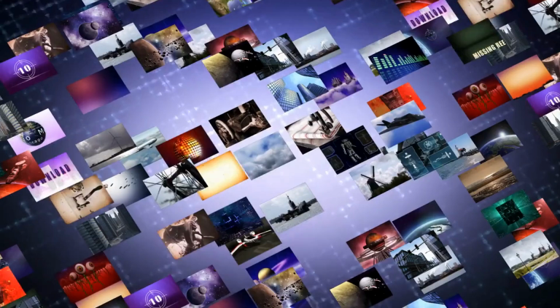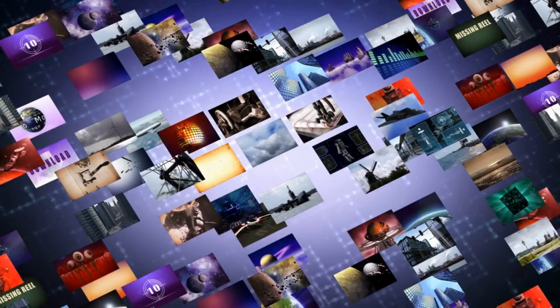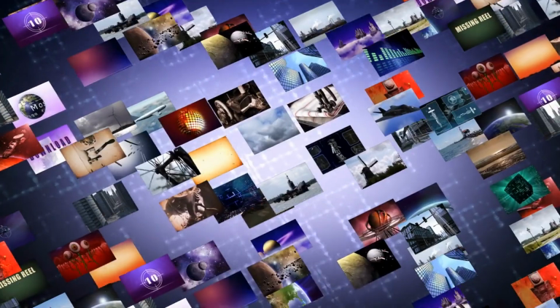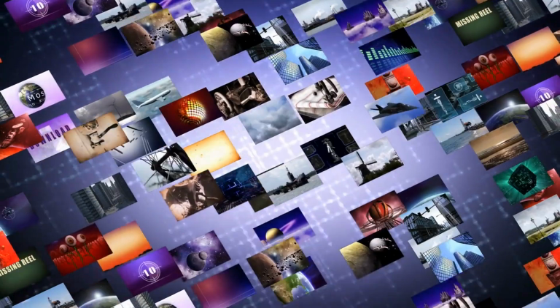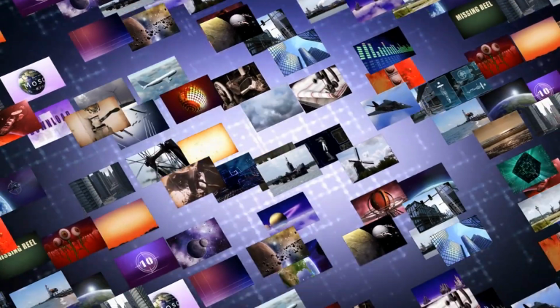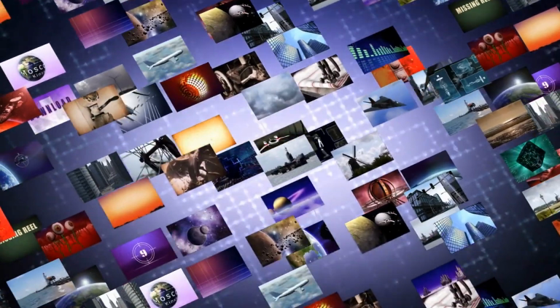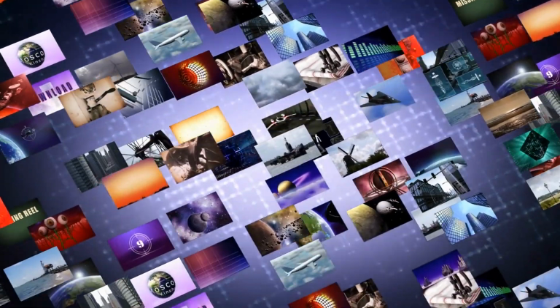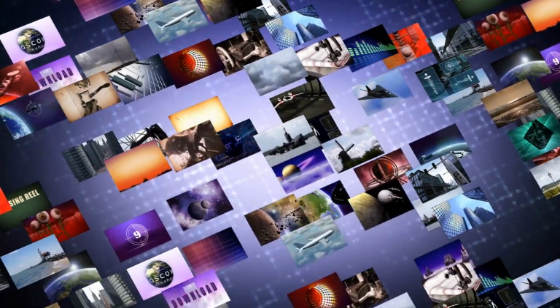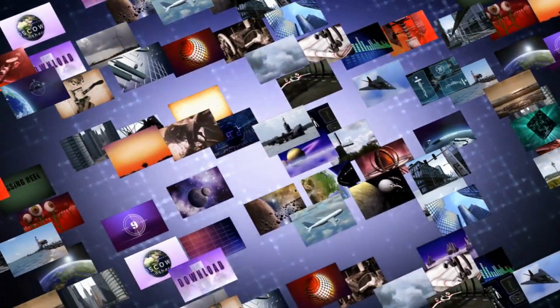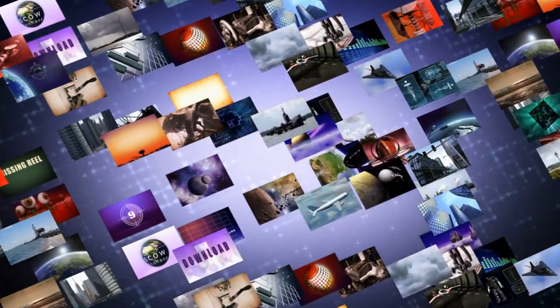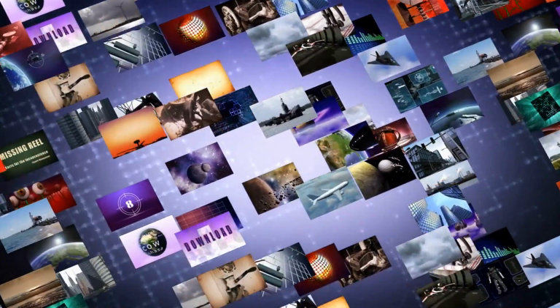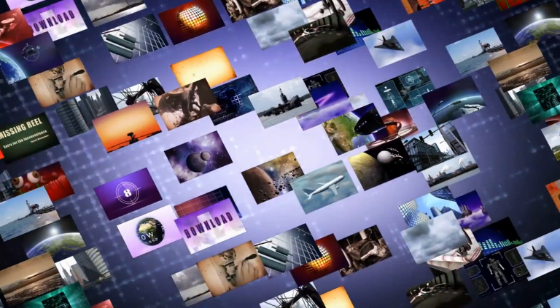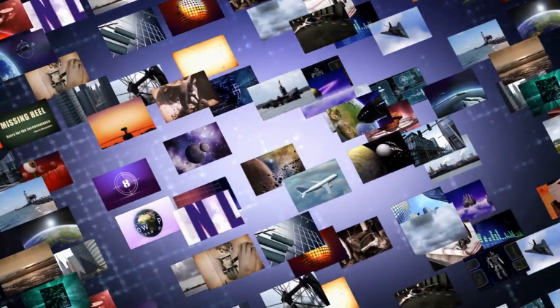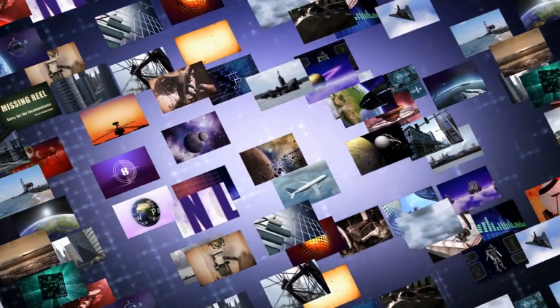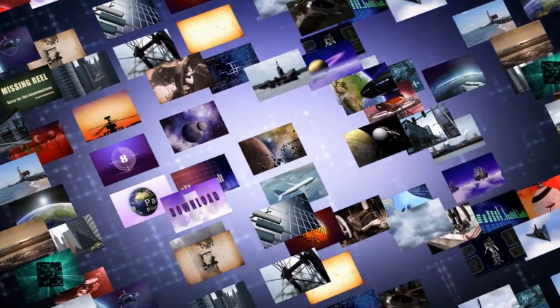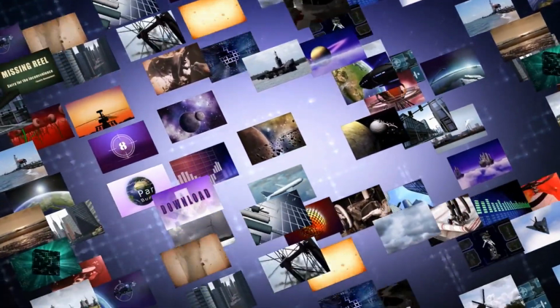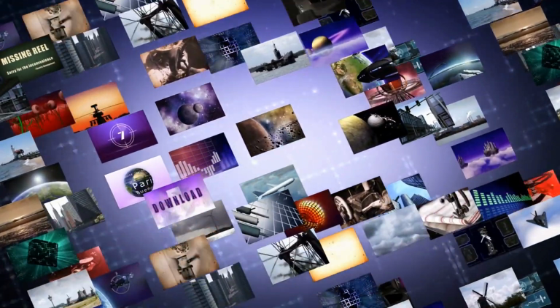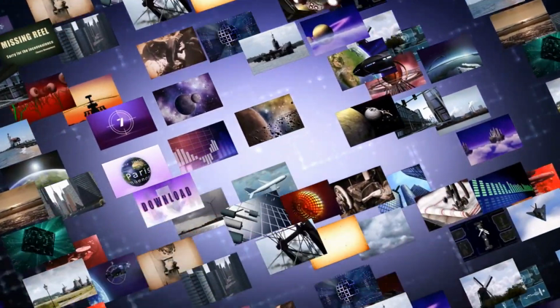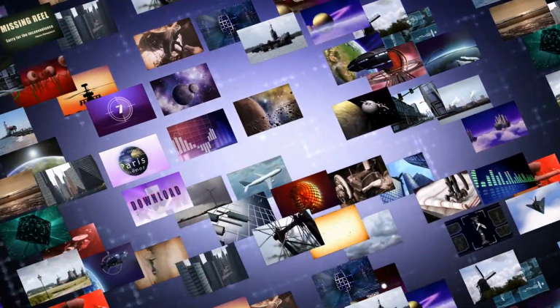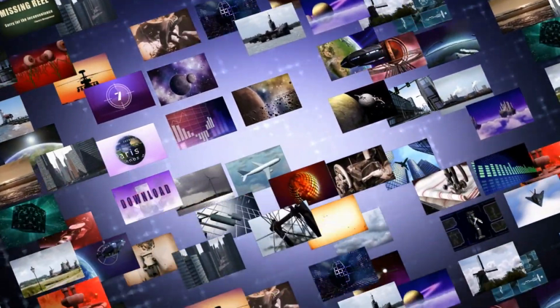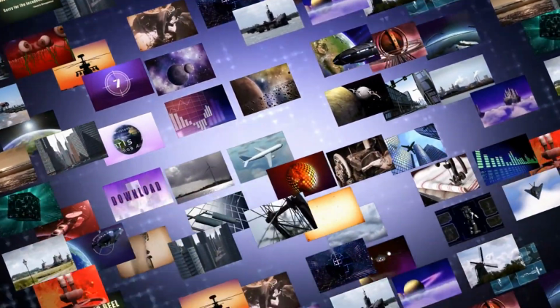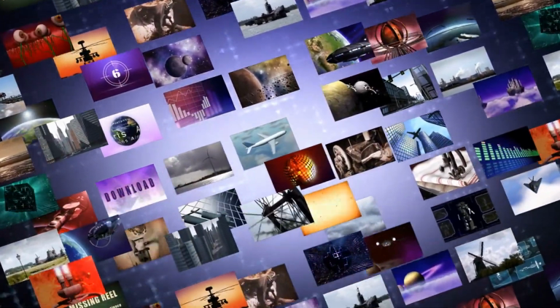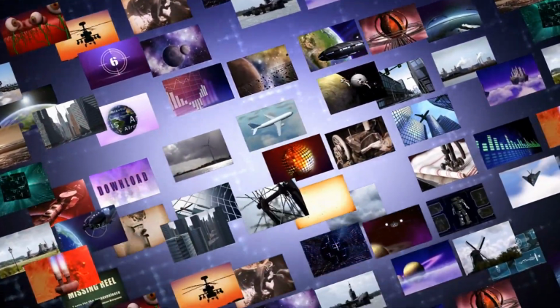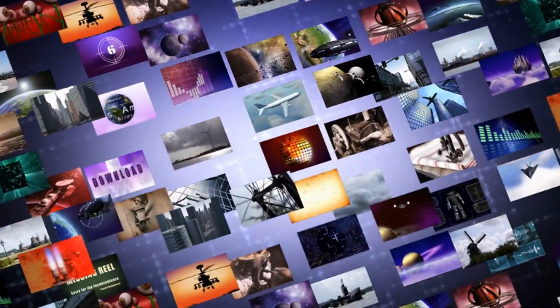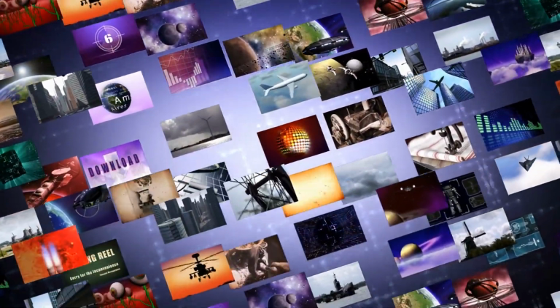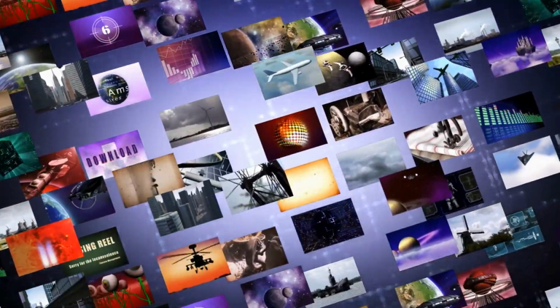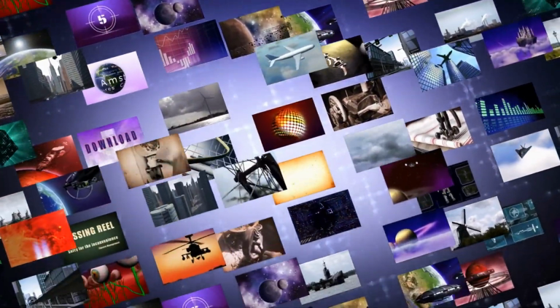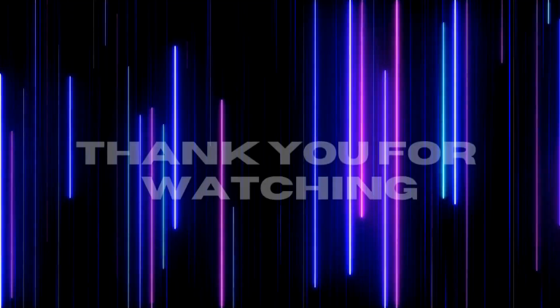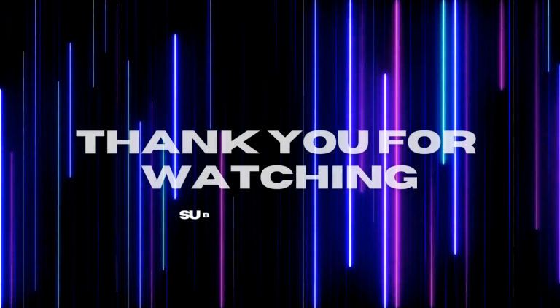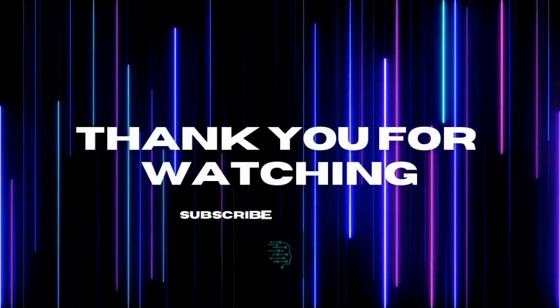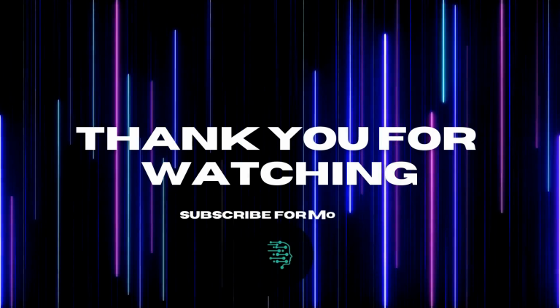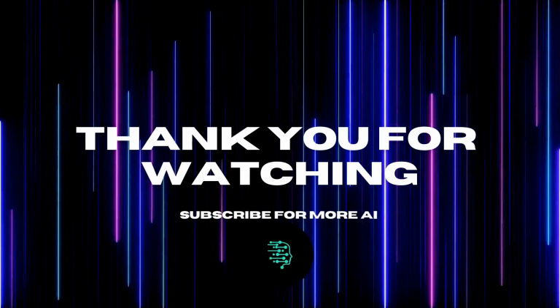Be sure to check out our other videos and subscribe to stay up to date with all of our latest content. Thank you for watching.